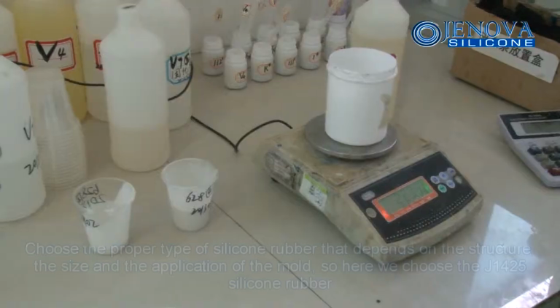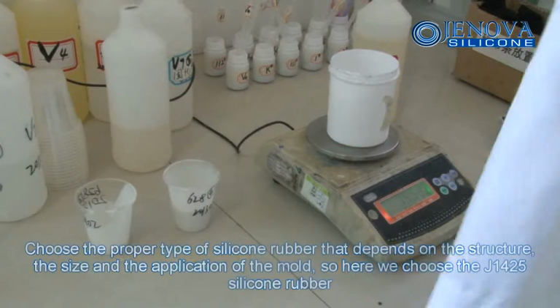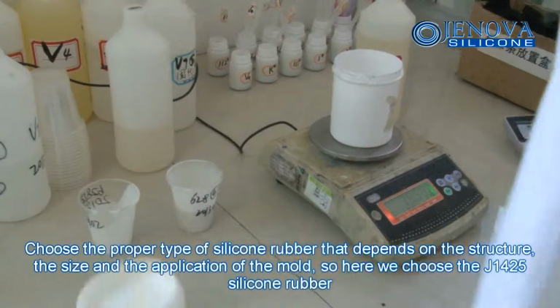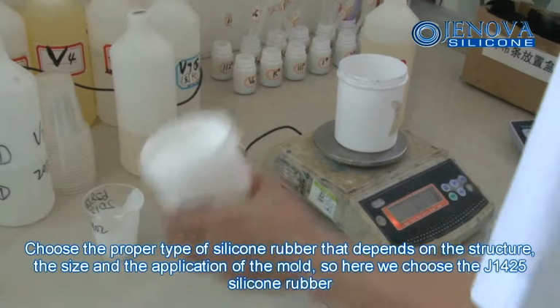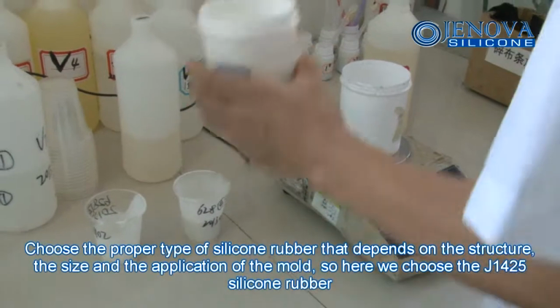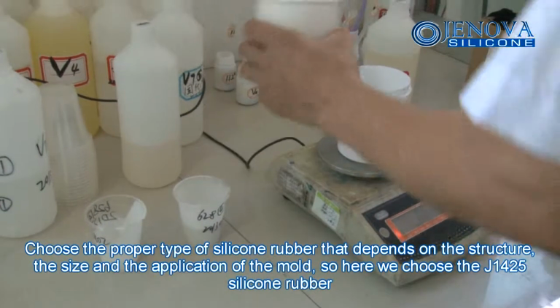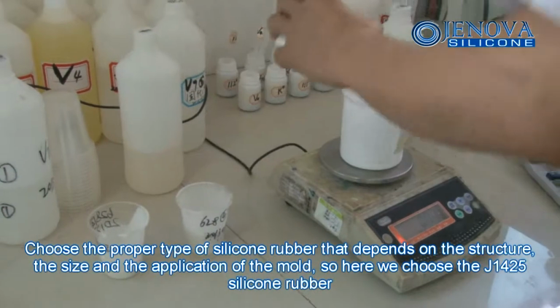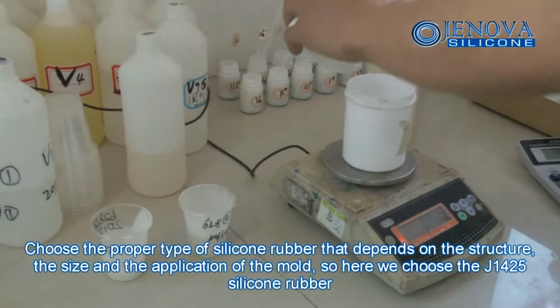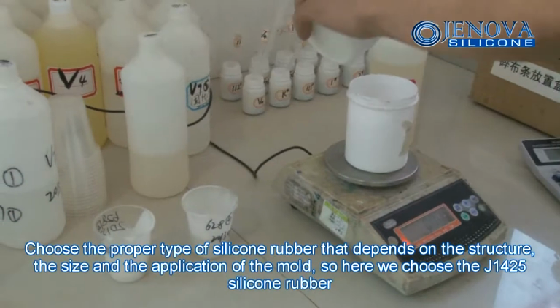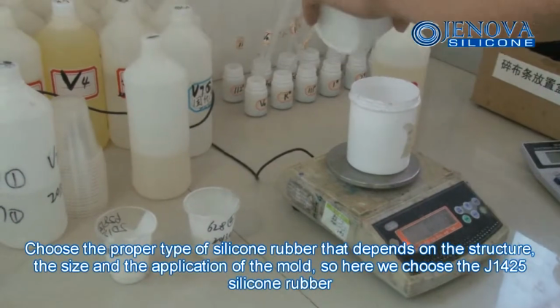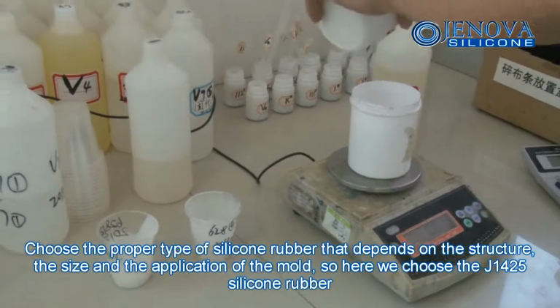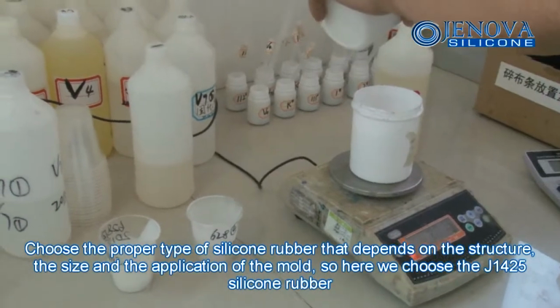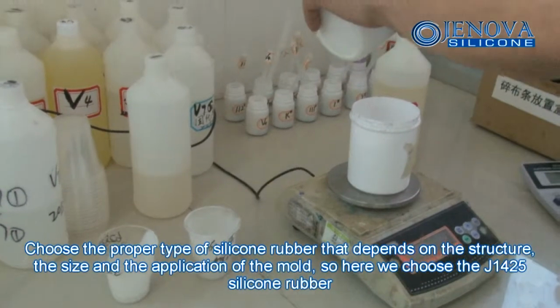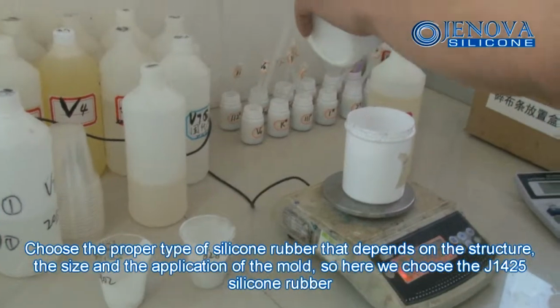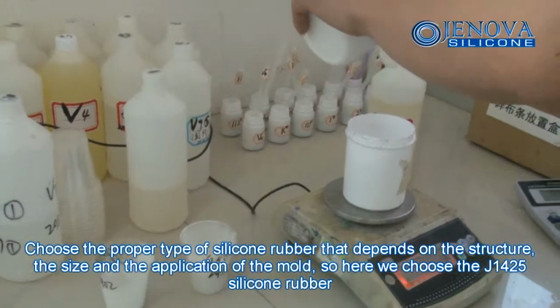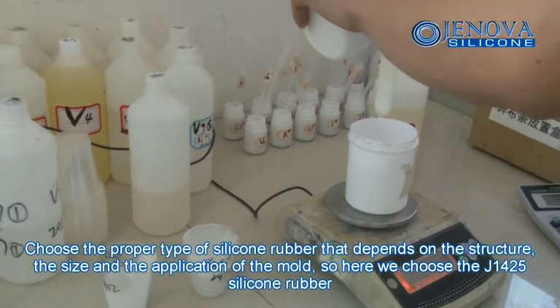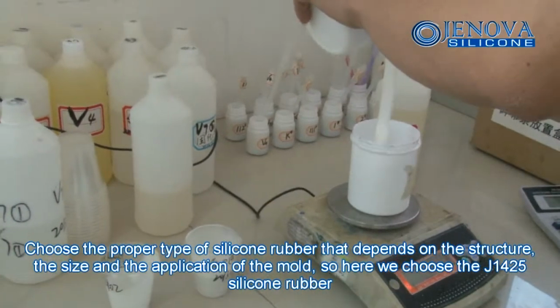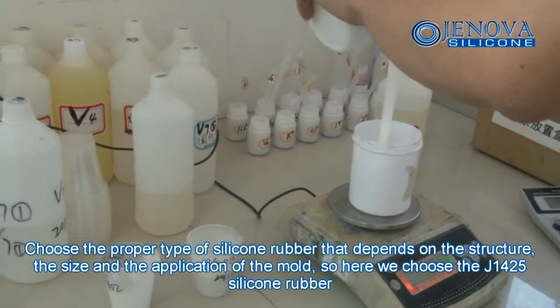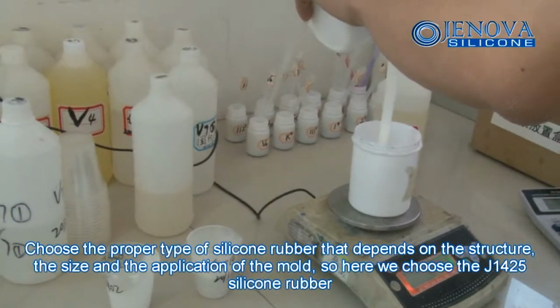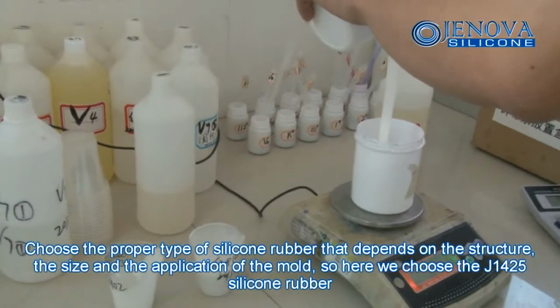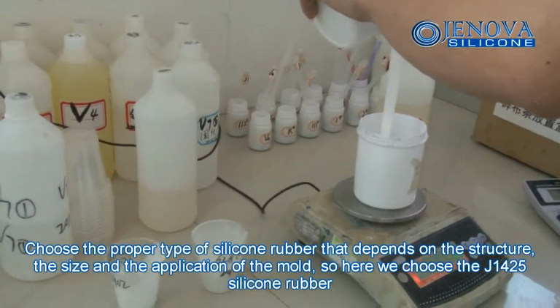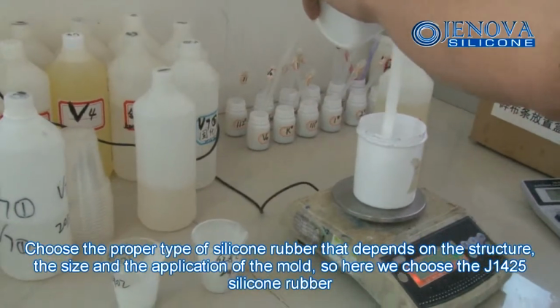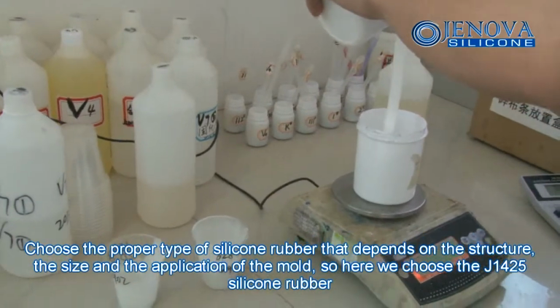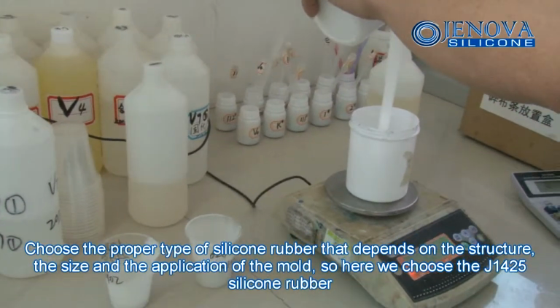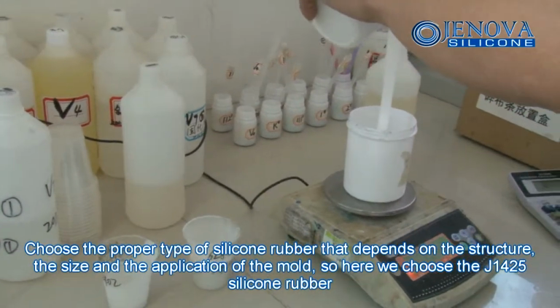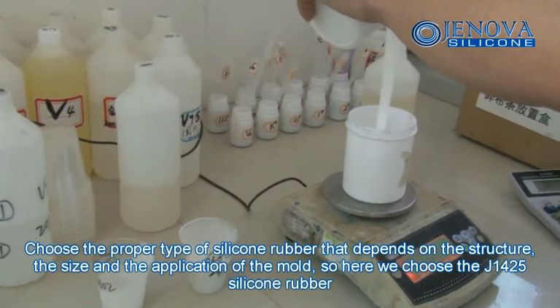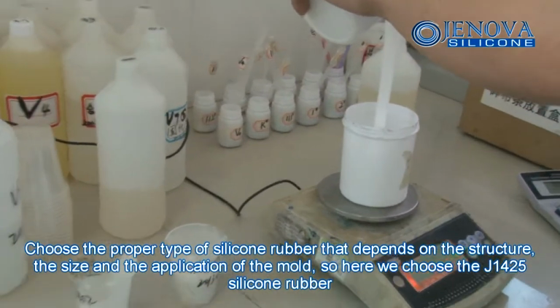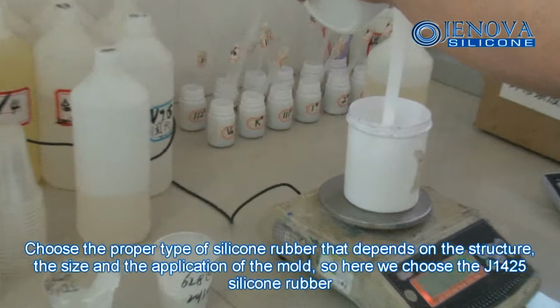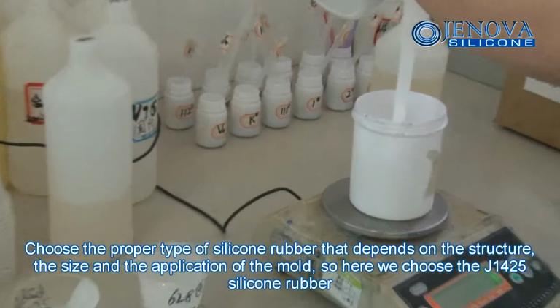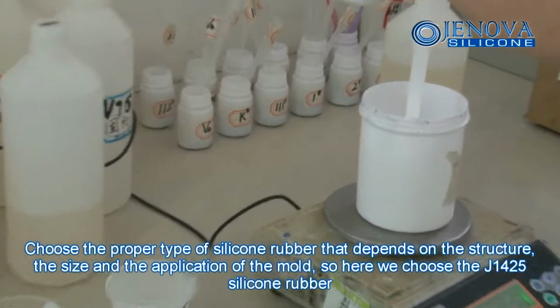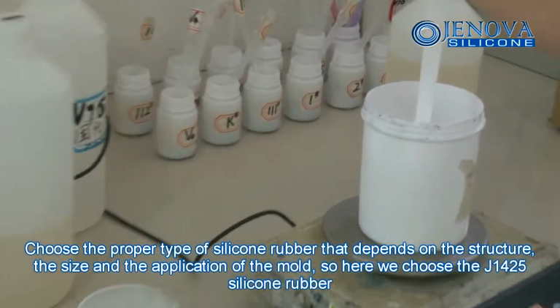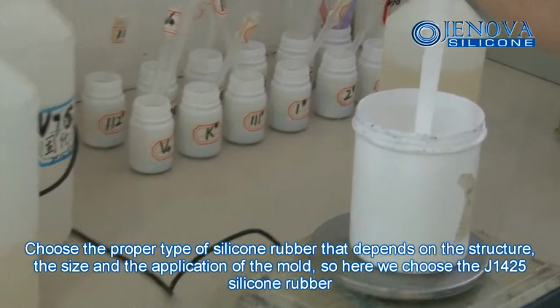Choose the proper type of silicone mold depending on the structure, the size, and the application of the mold.